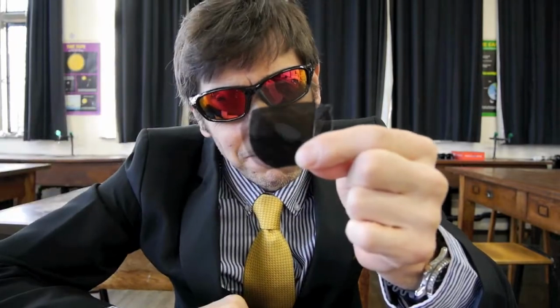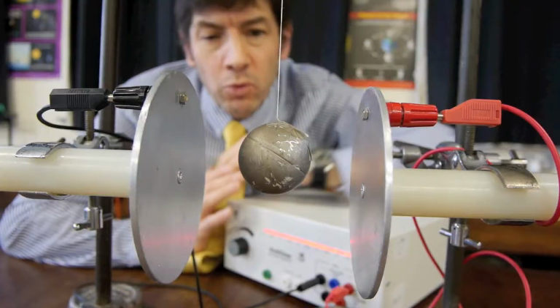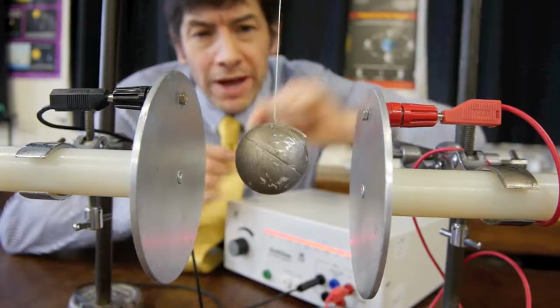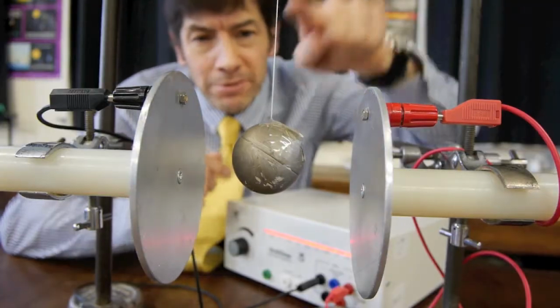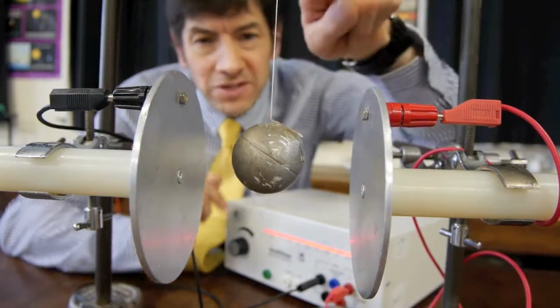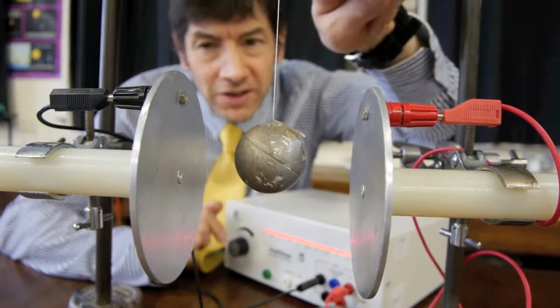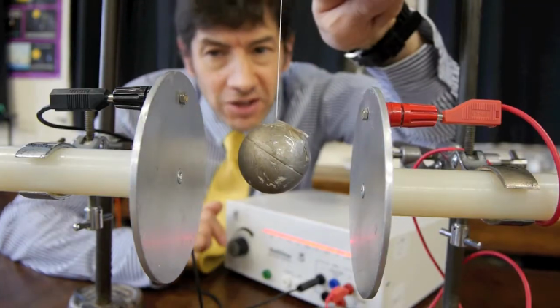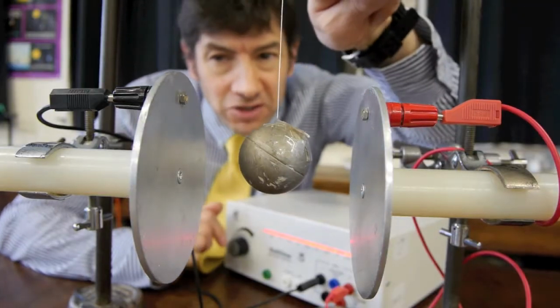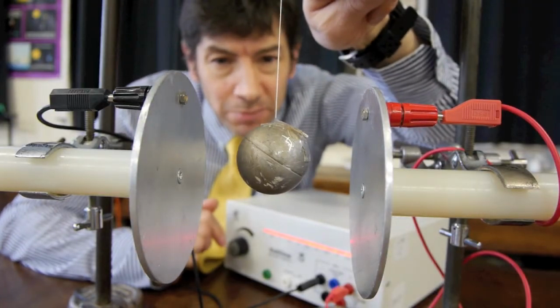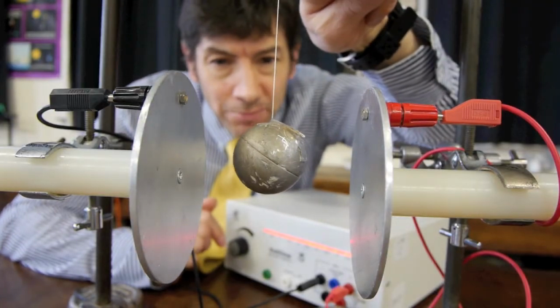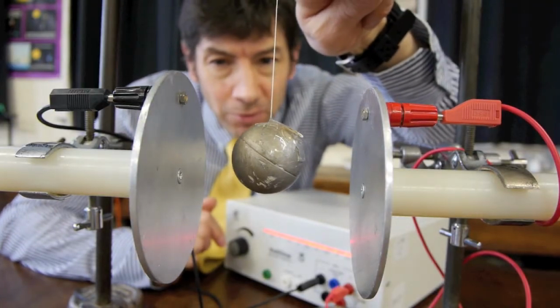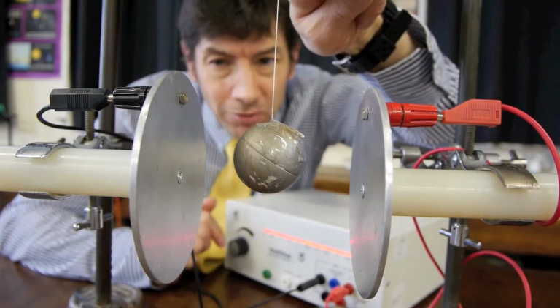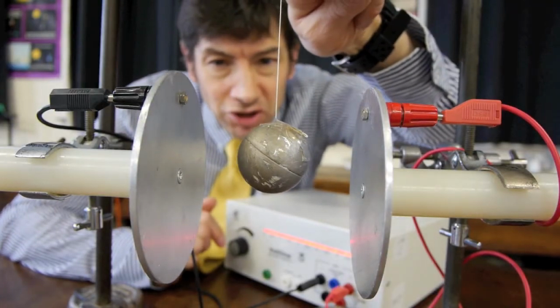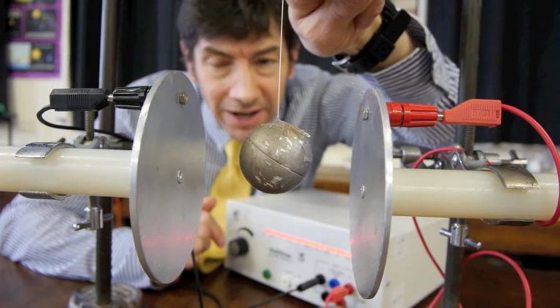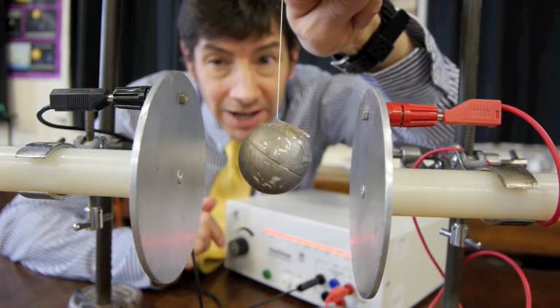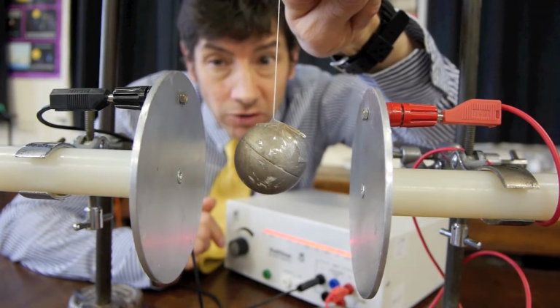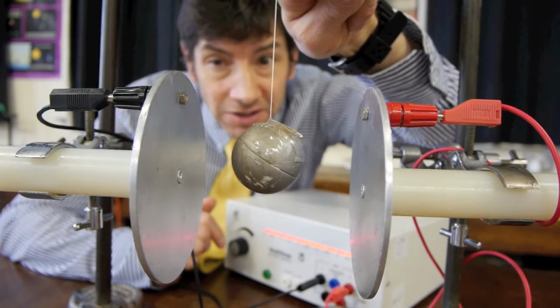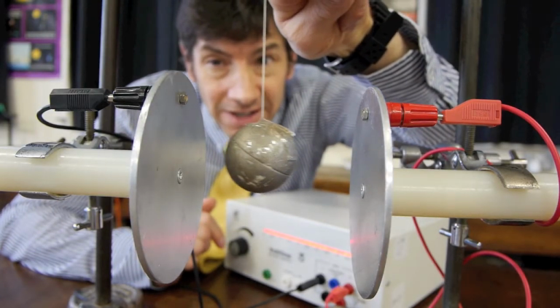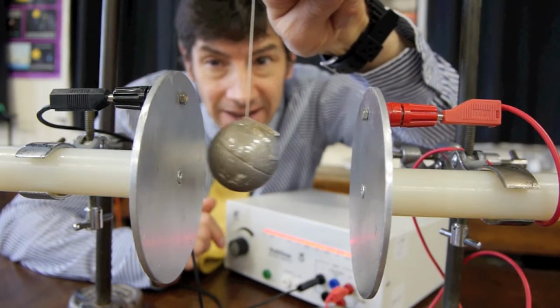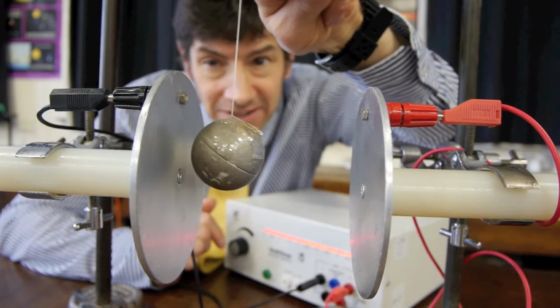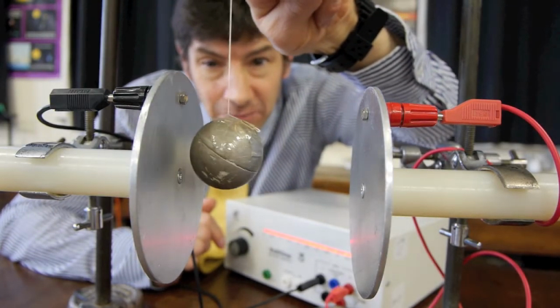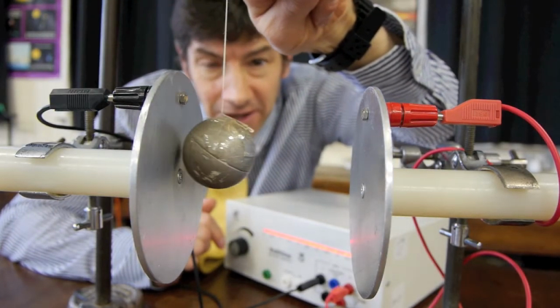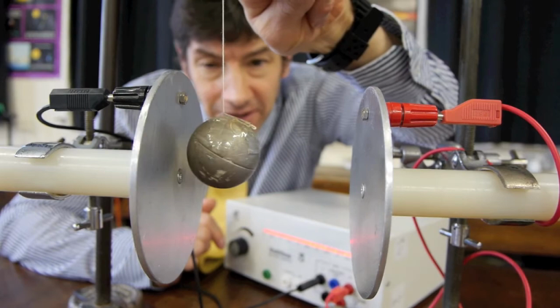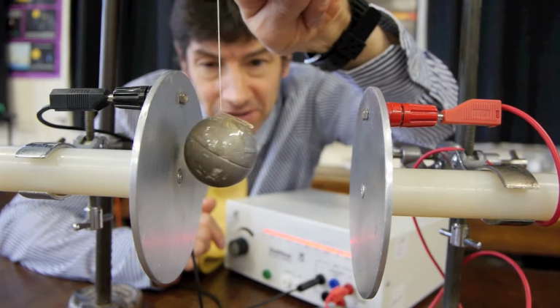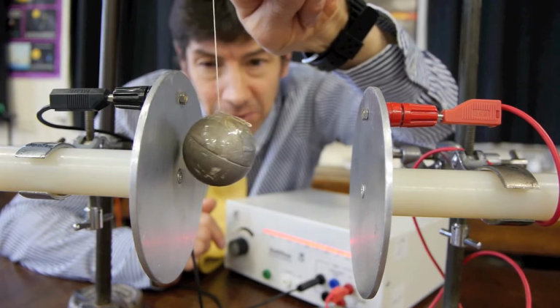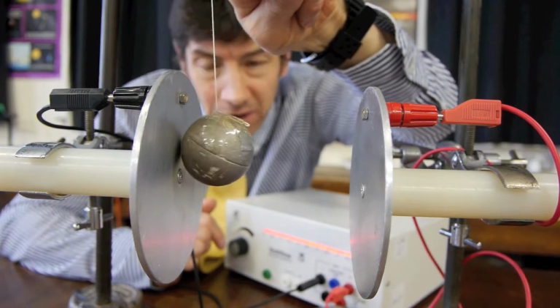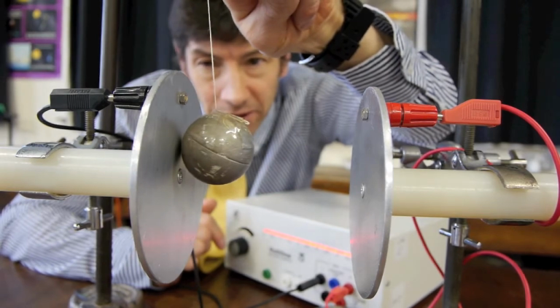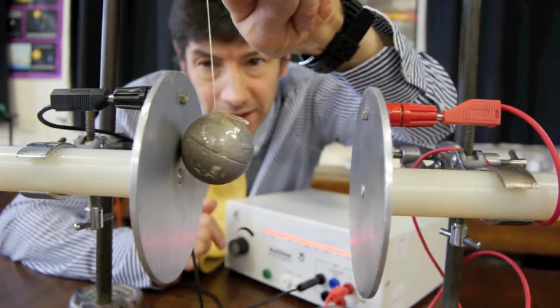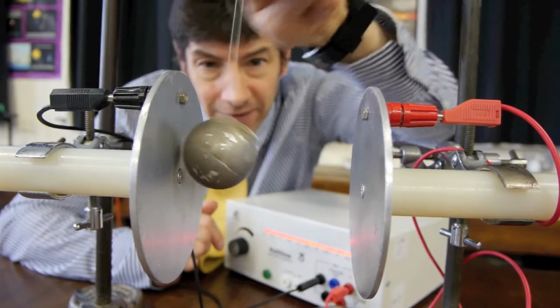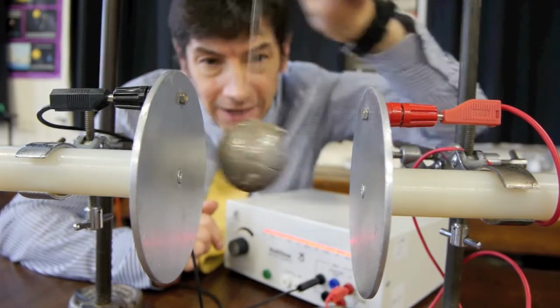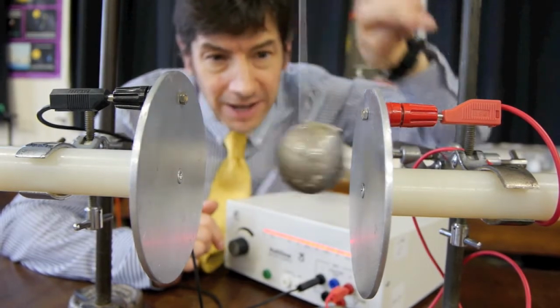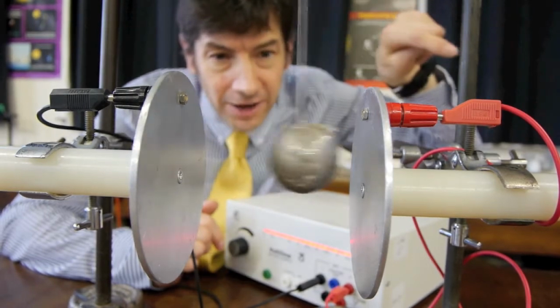But what happens if I touch the ping-pong ball gently onto the negative plate — that's the black one here — and then let go?